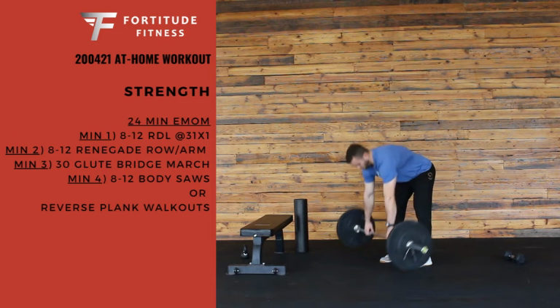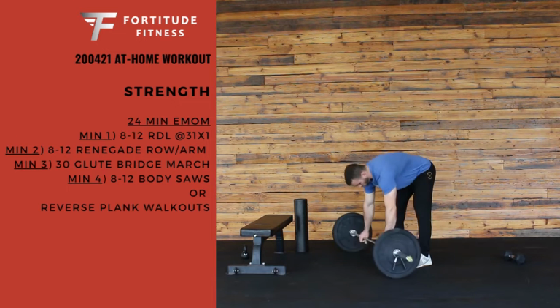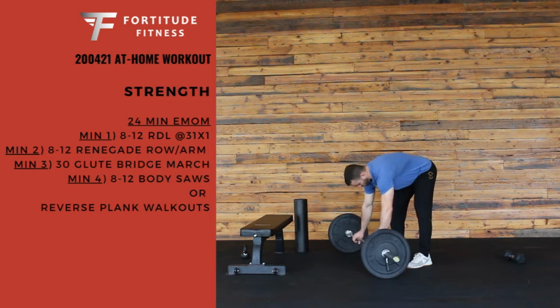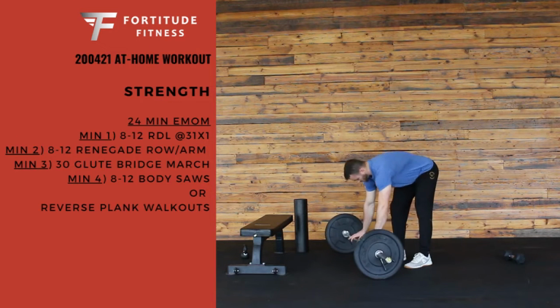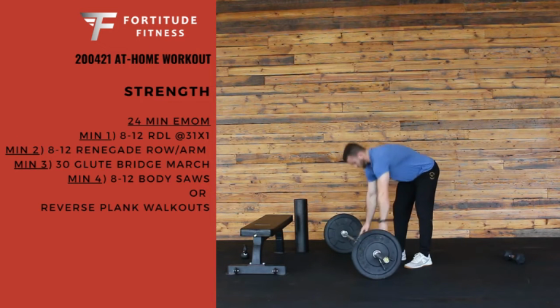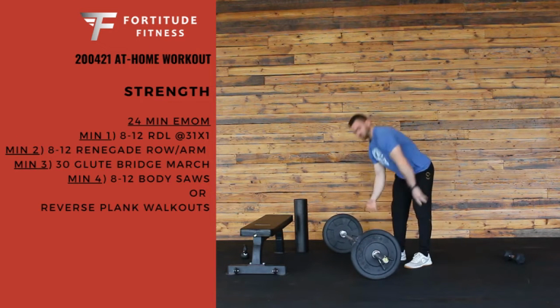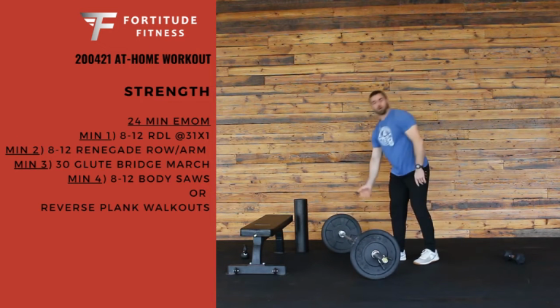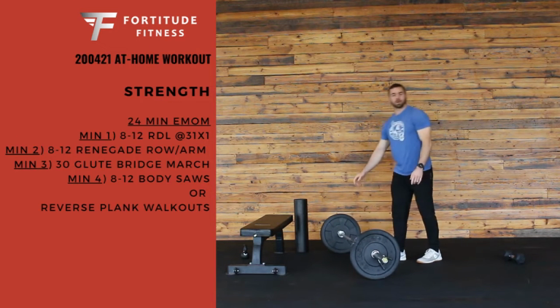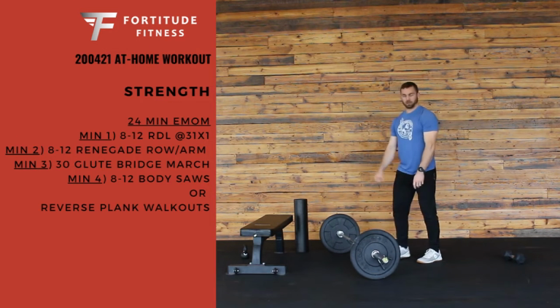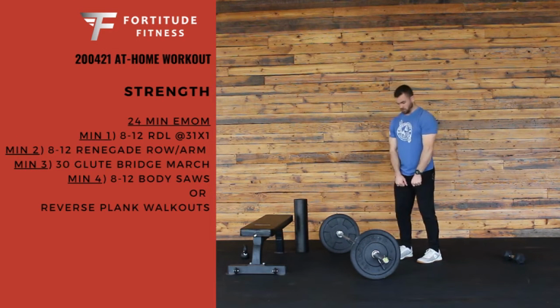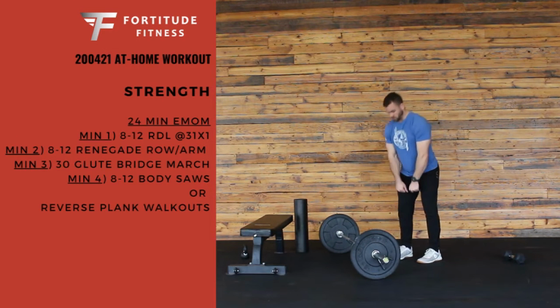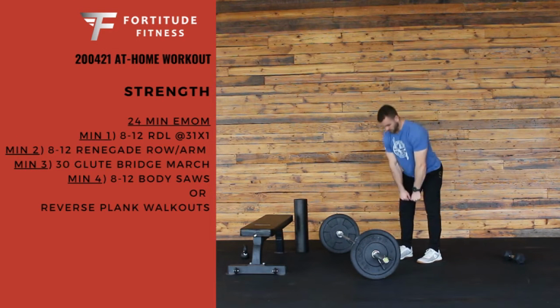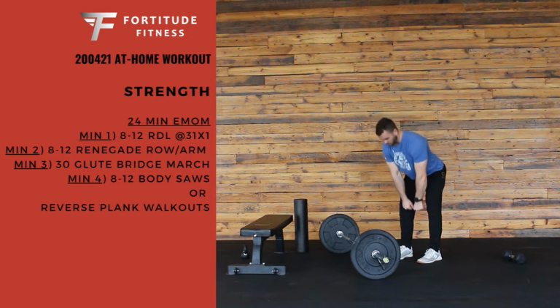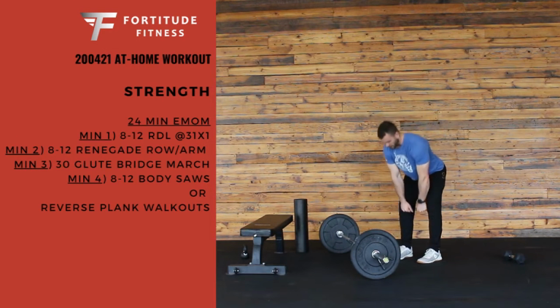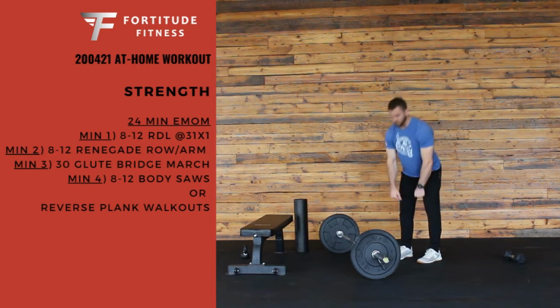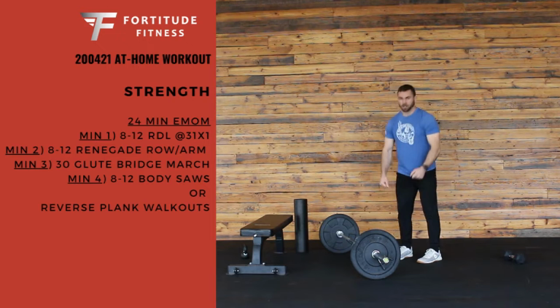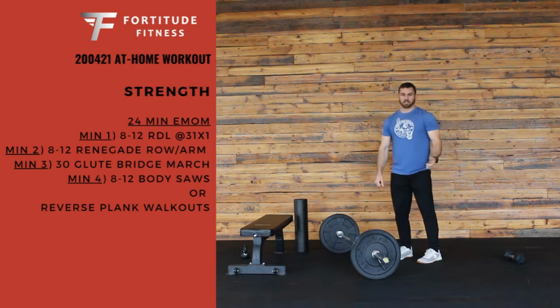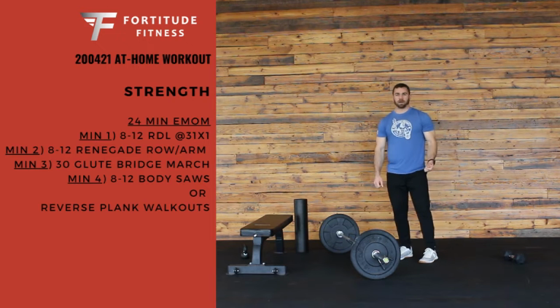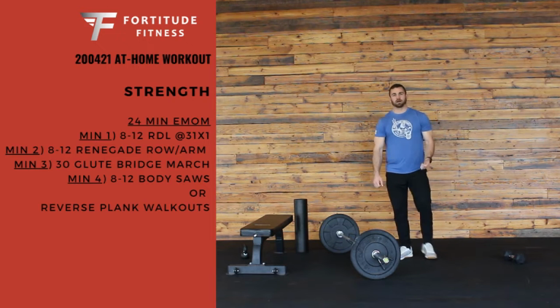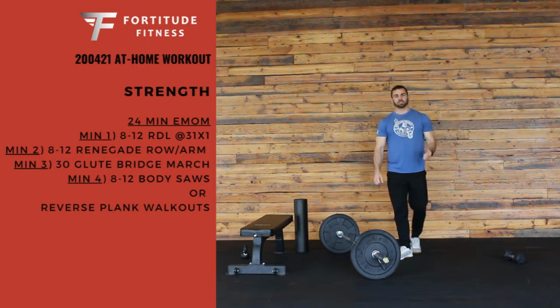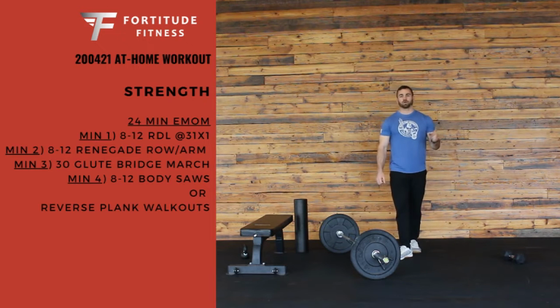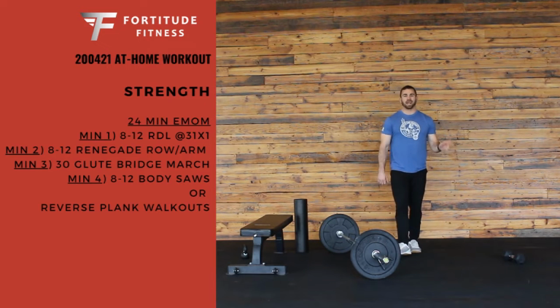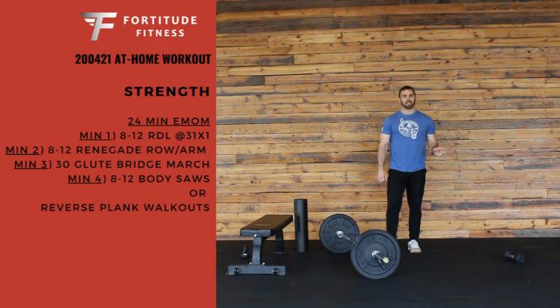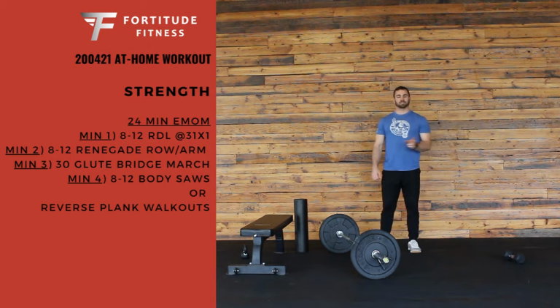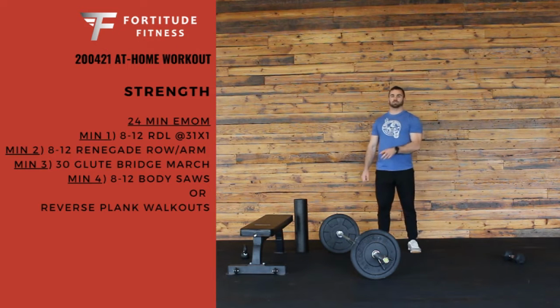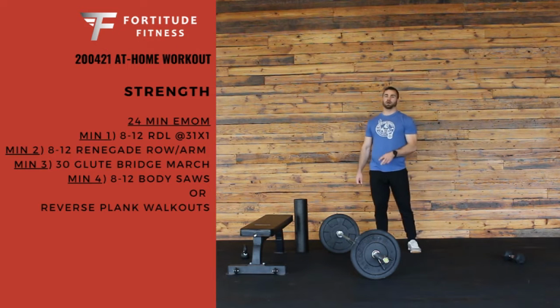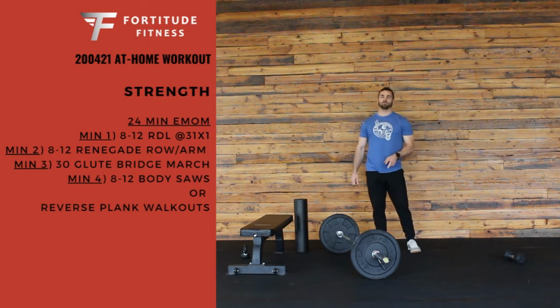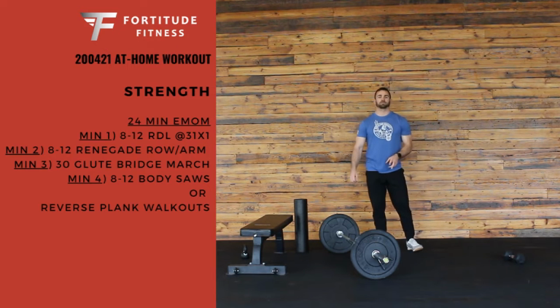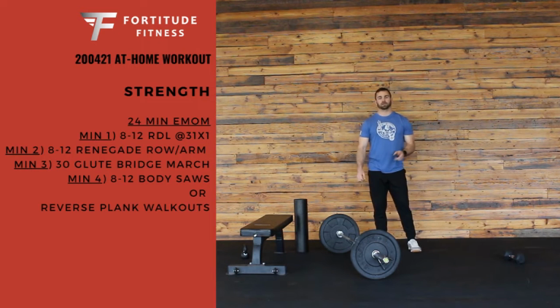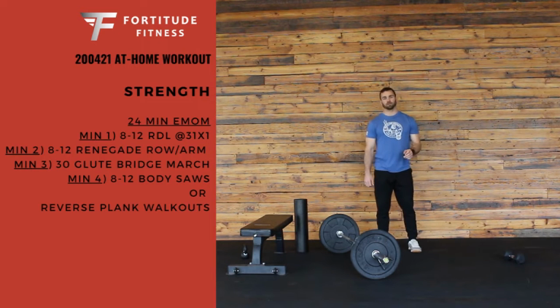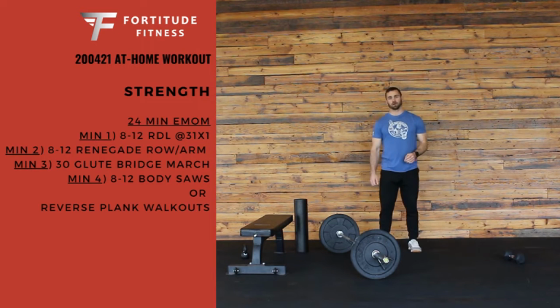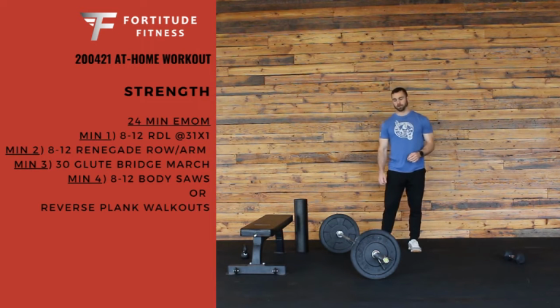For this you can use a barbell or a kettlebell — it doesn't matter. You want 8-12 reps of the RDL.